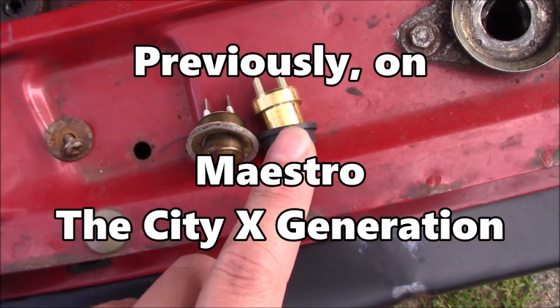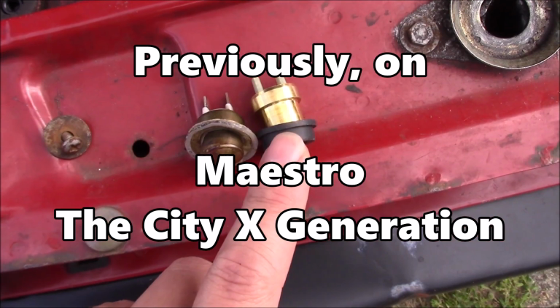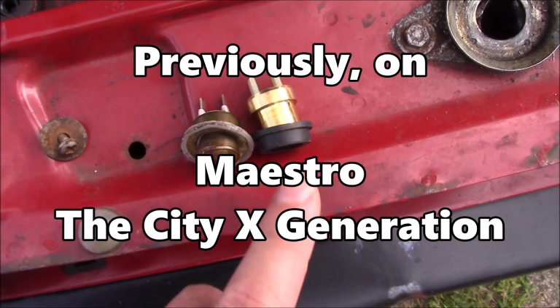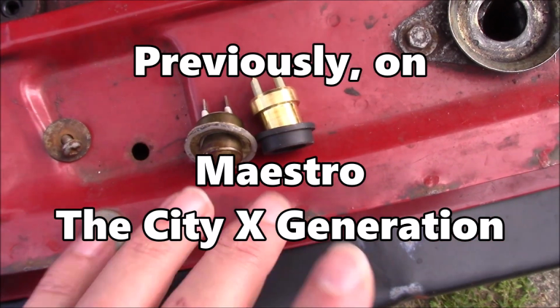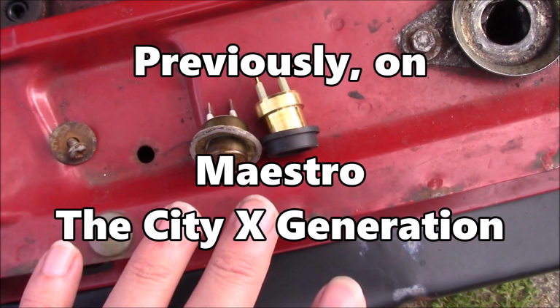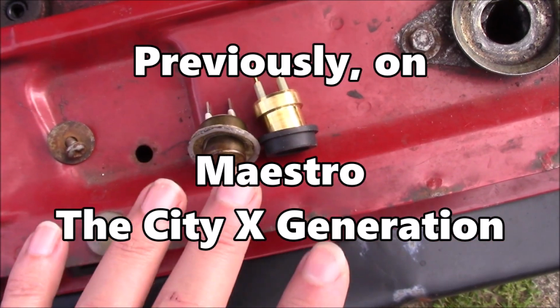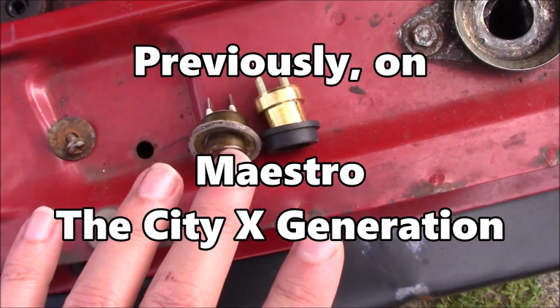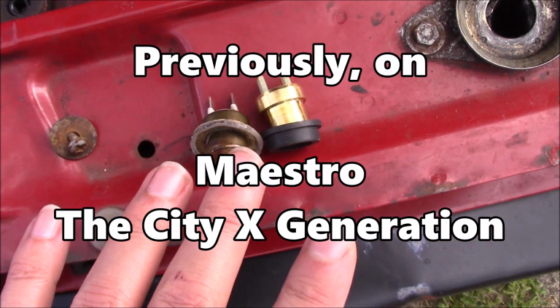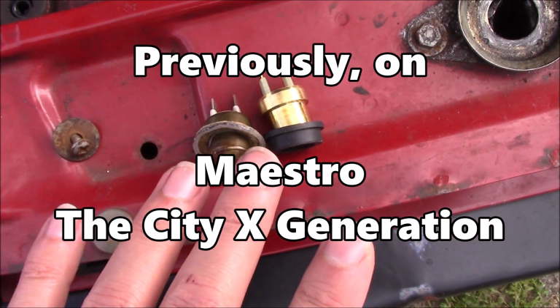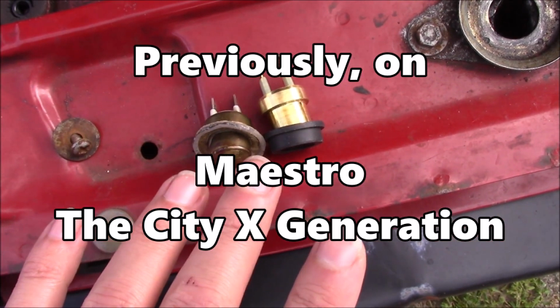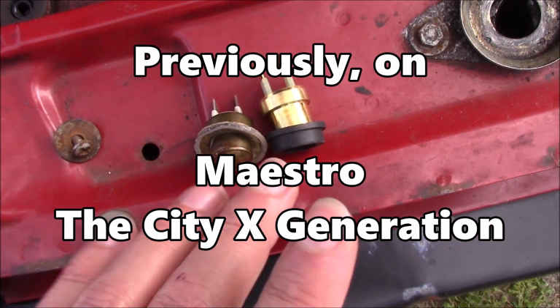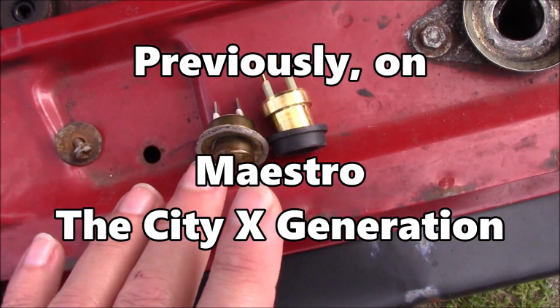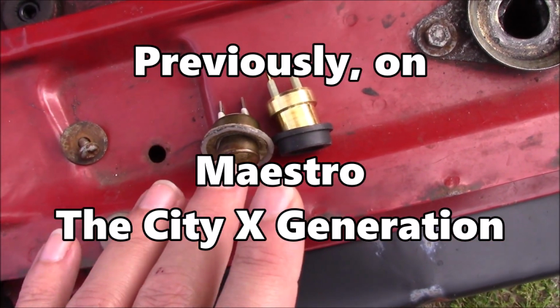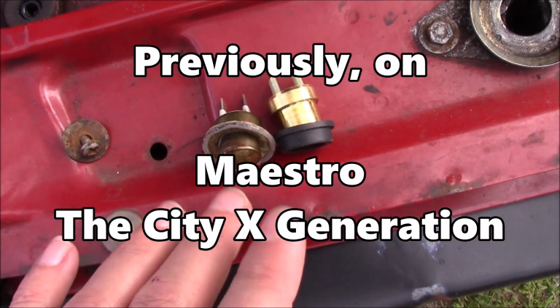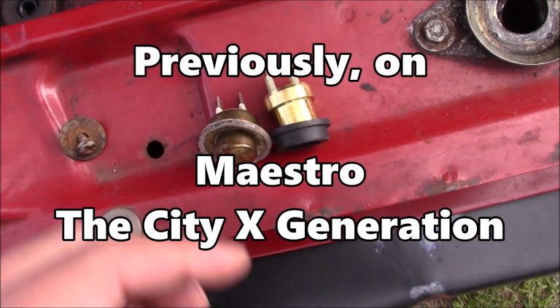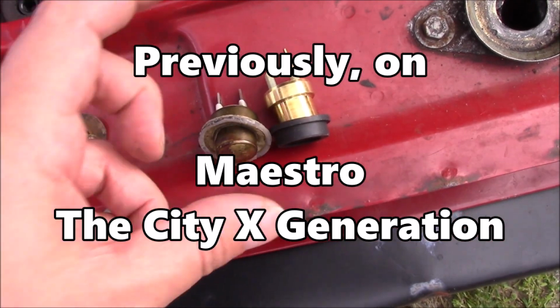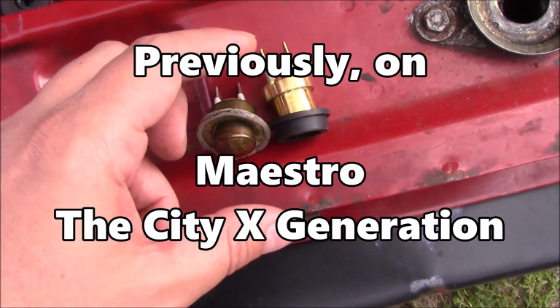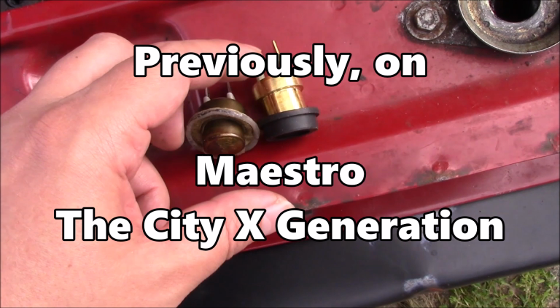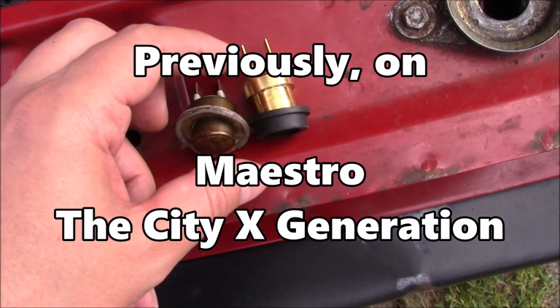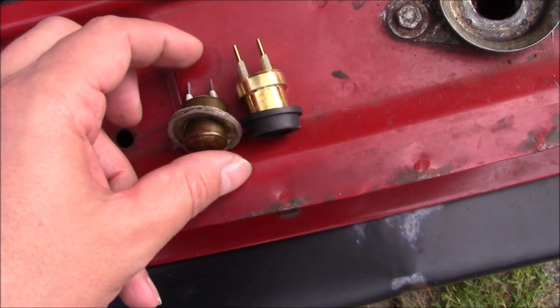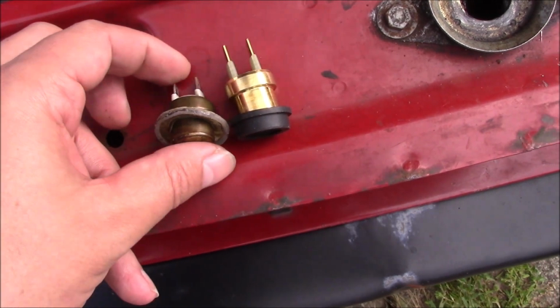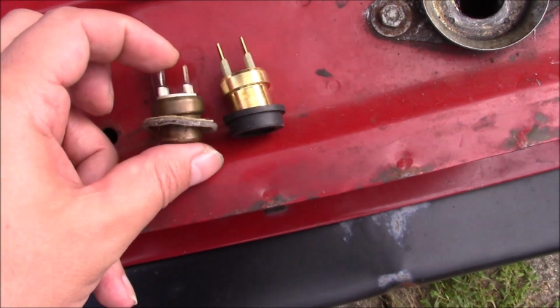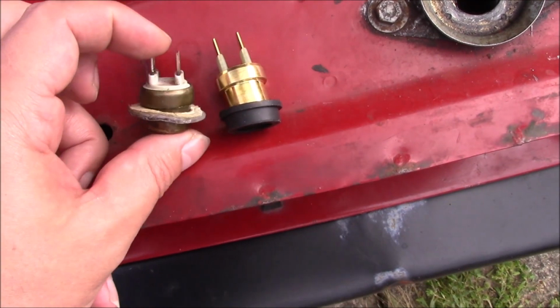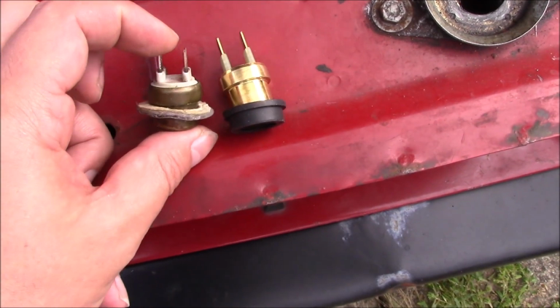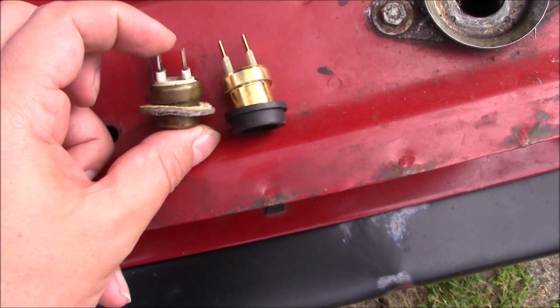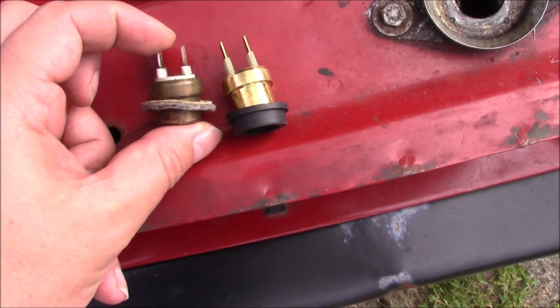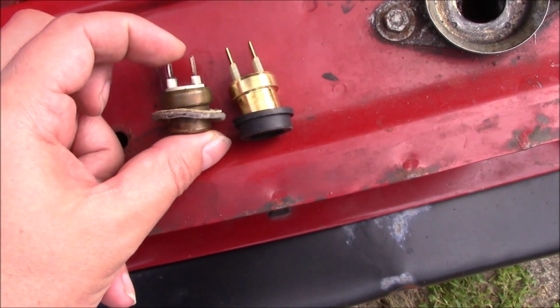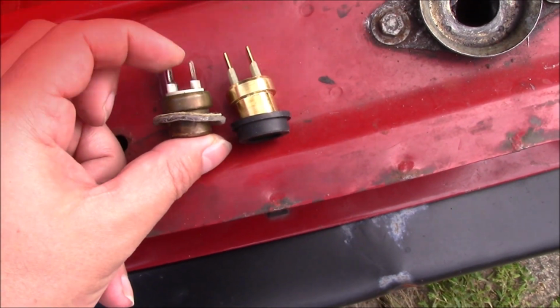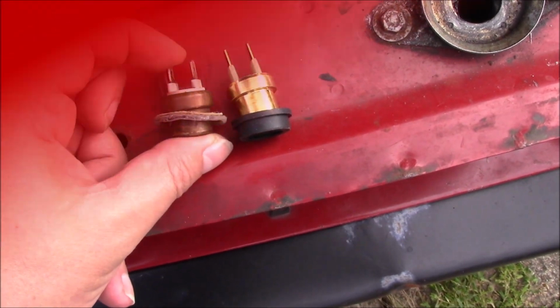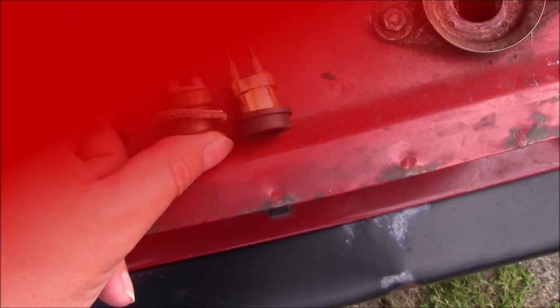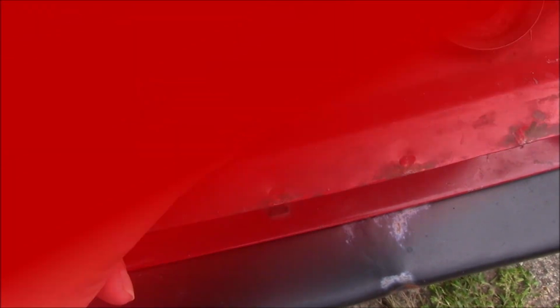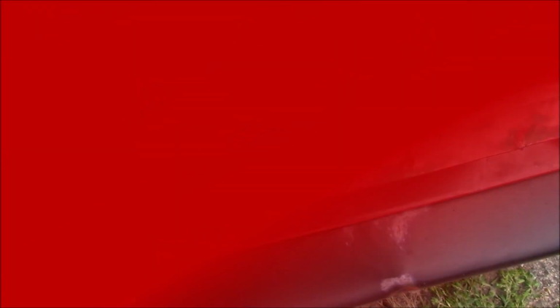The one in the new radiator I've fitted doesn't appear to work. The old one also didn't appear to work.